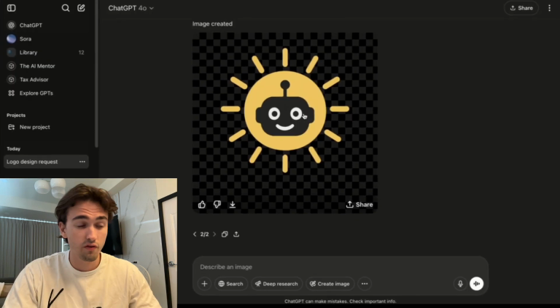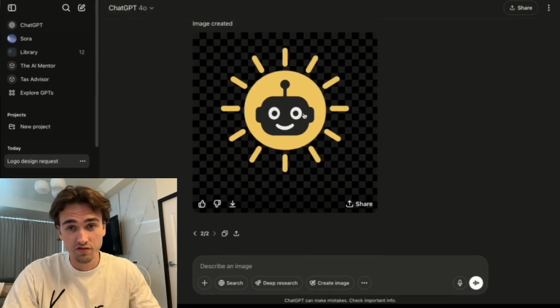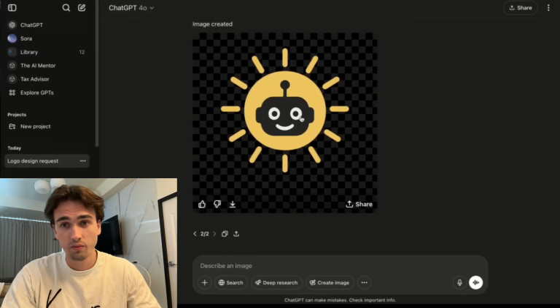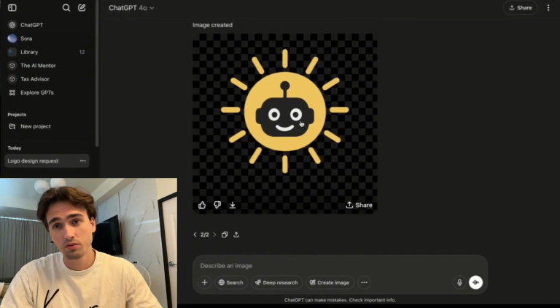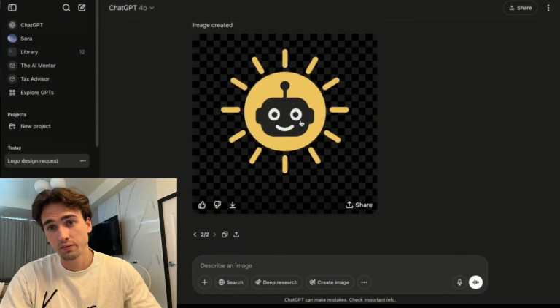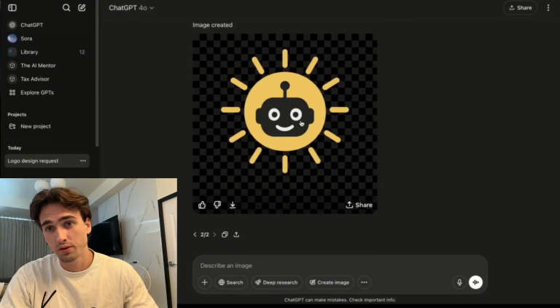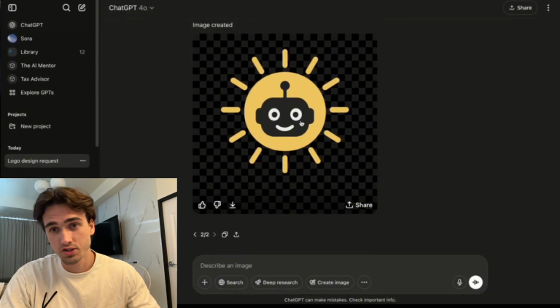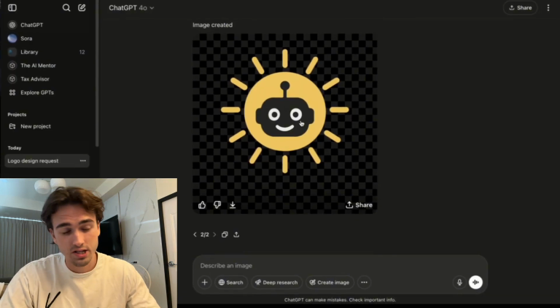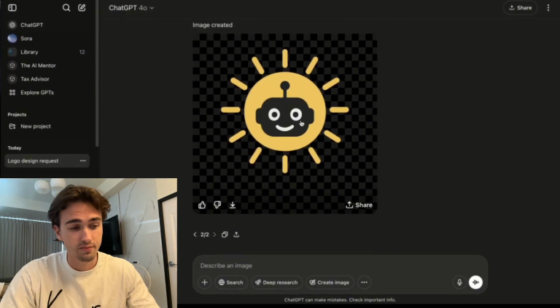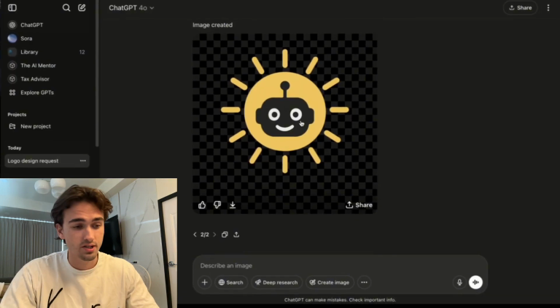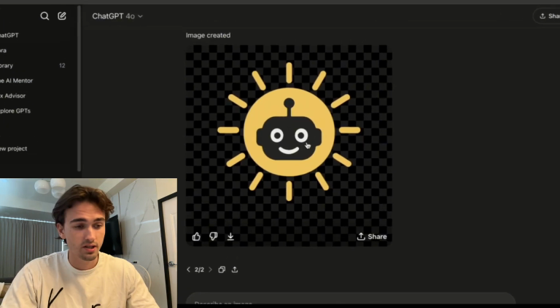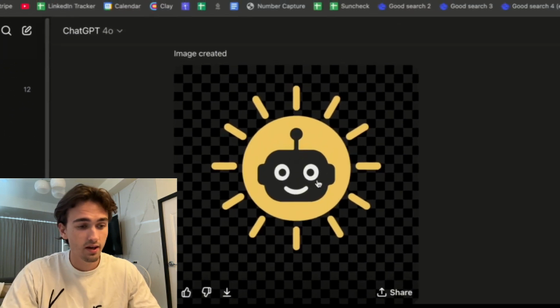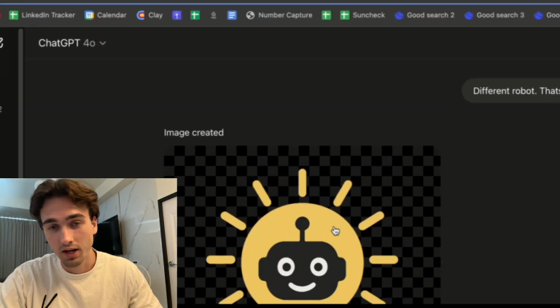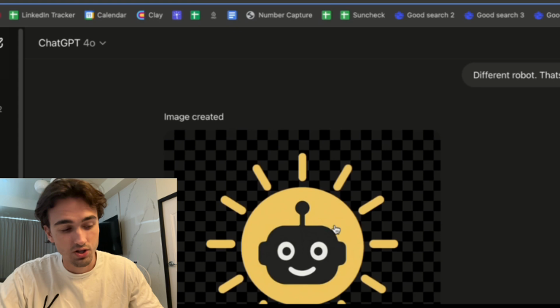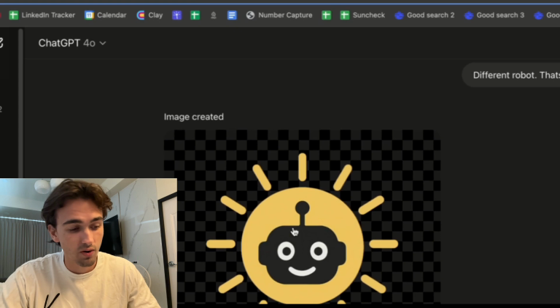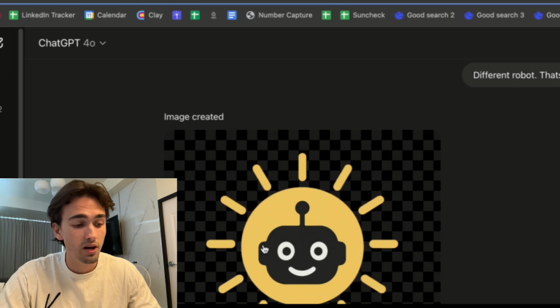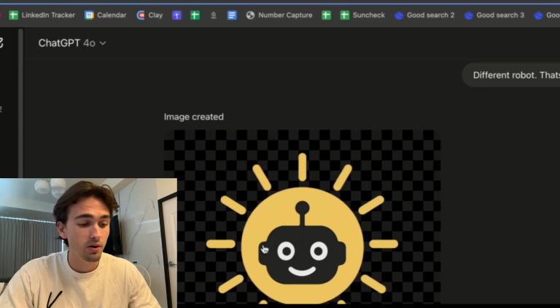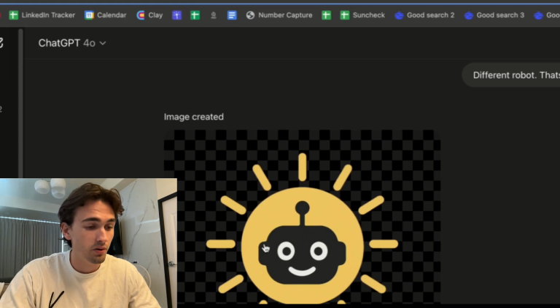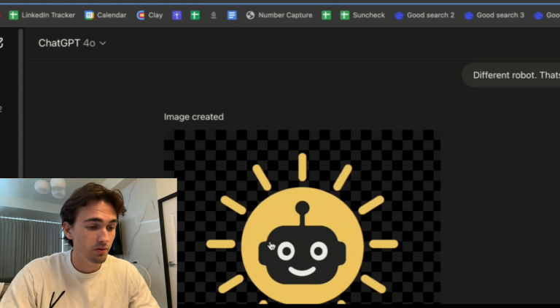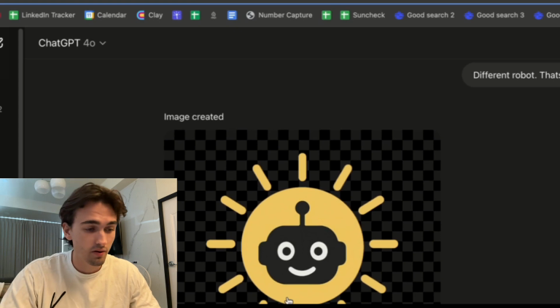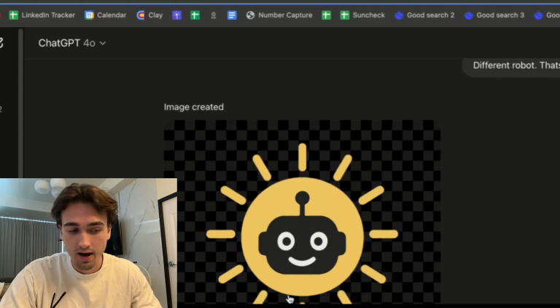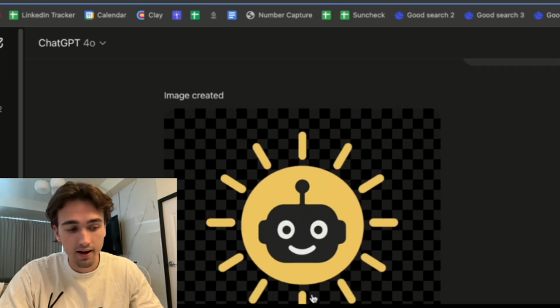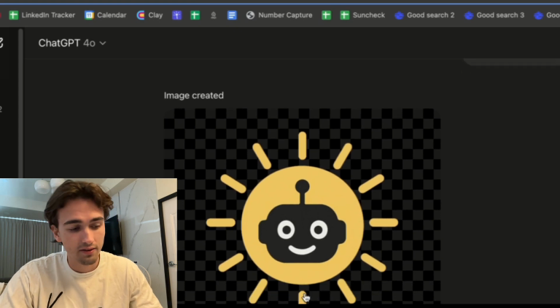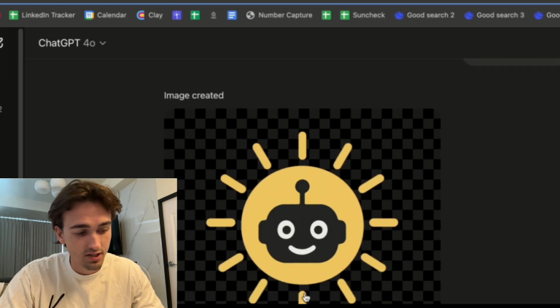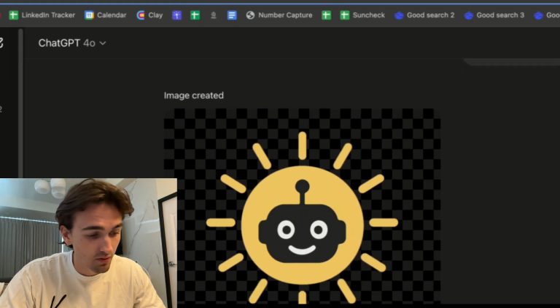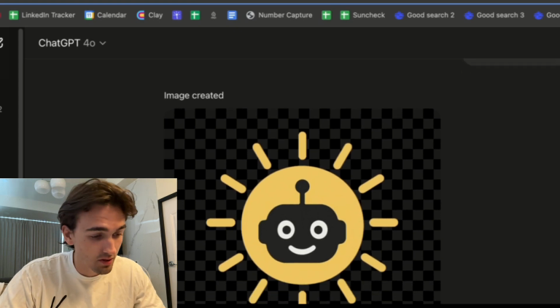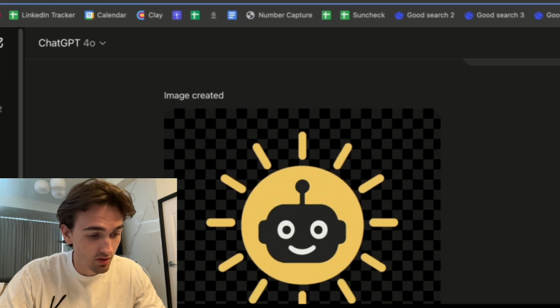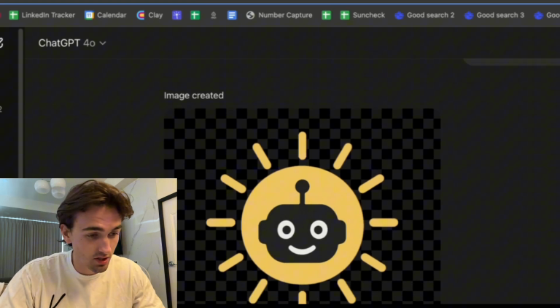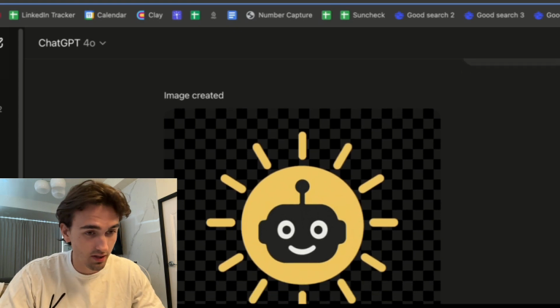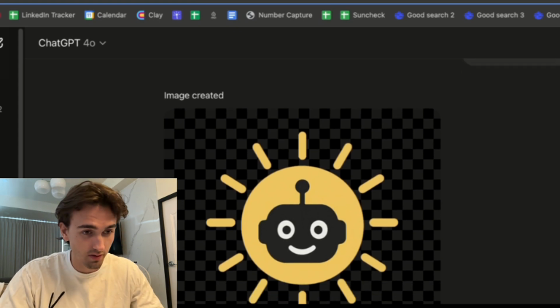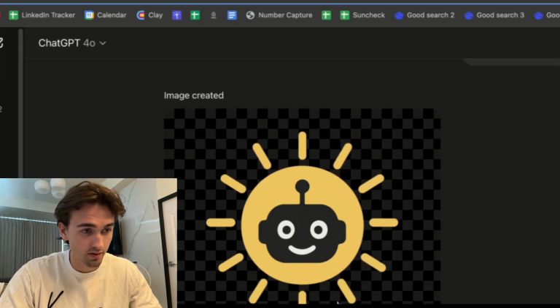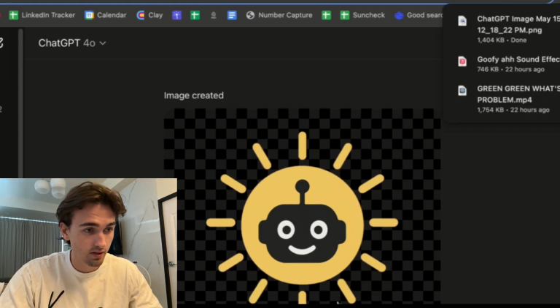First thing we do is go to ChatGPT and get it to create a logo. I like this one, so I'll just download it.